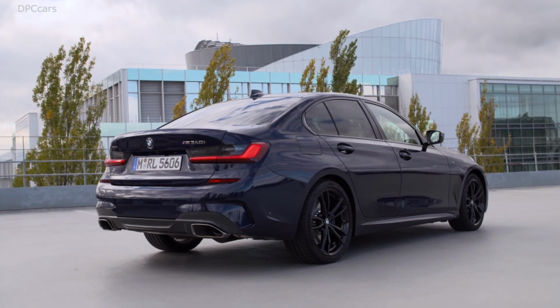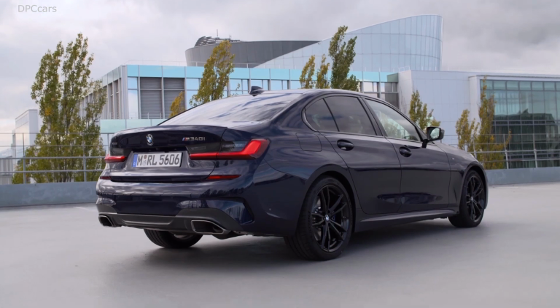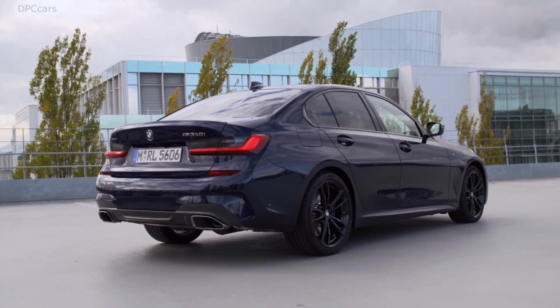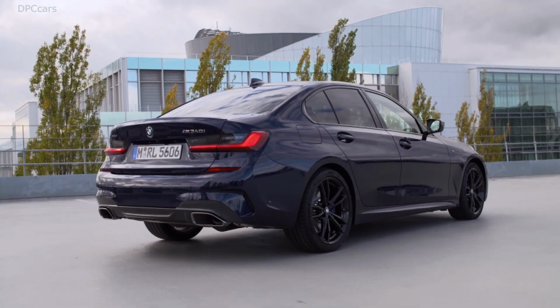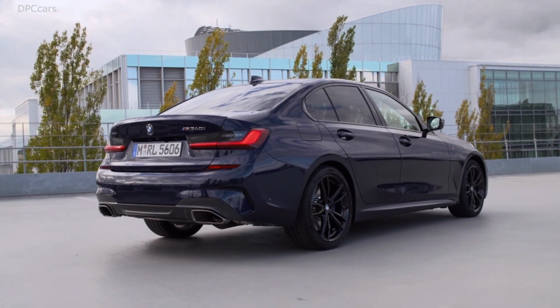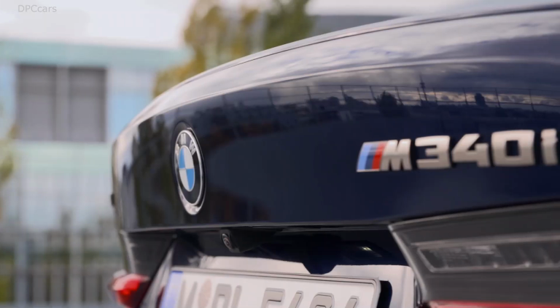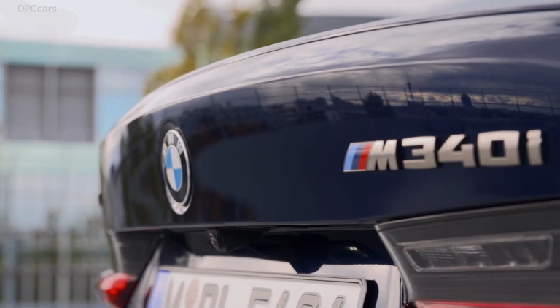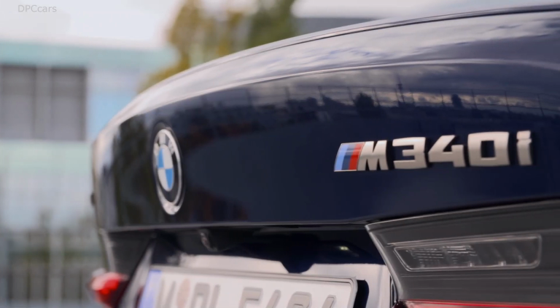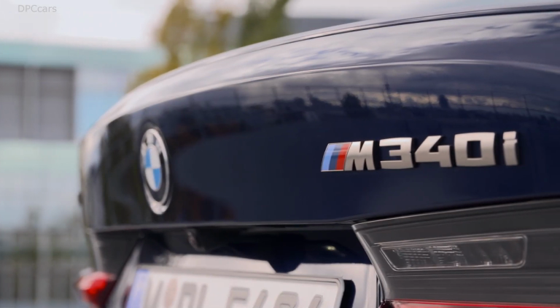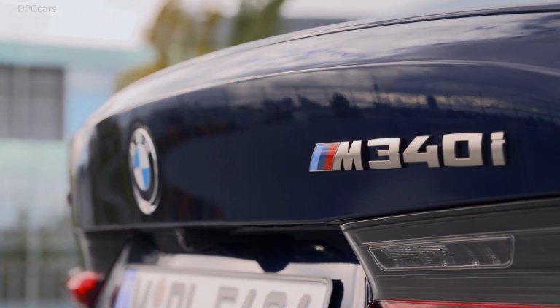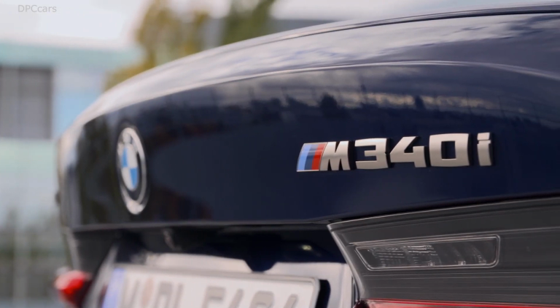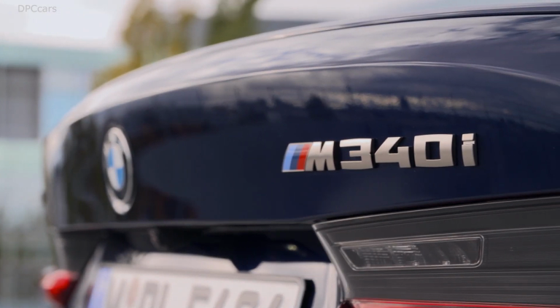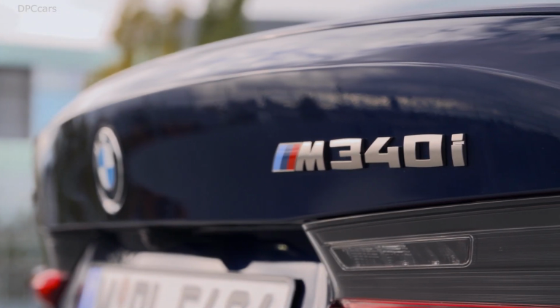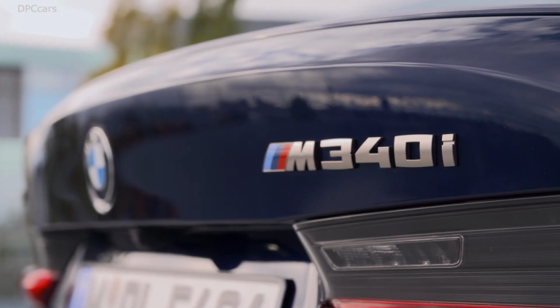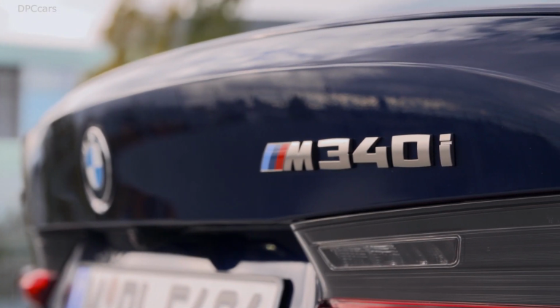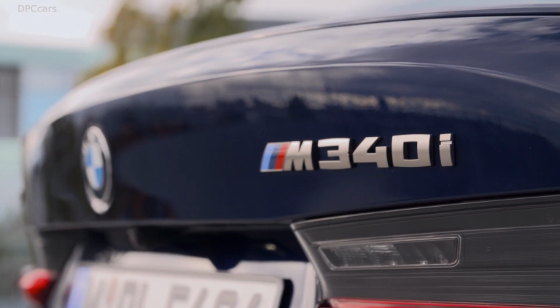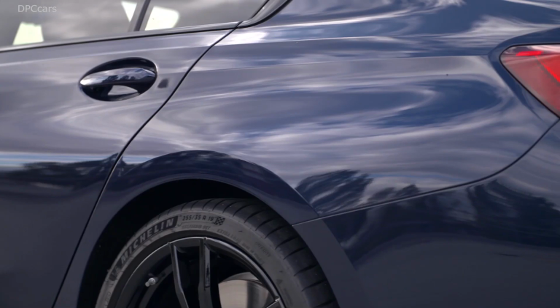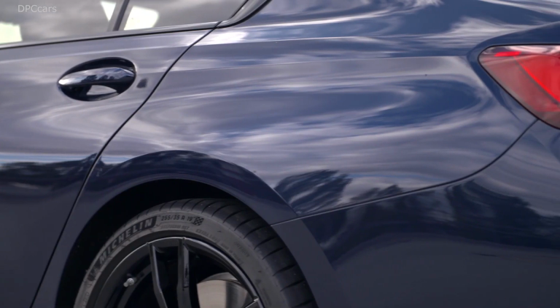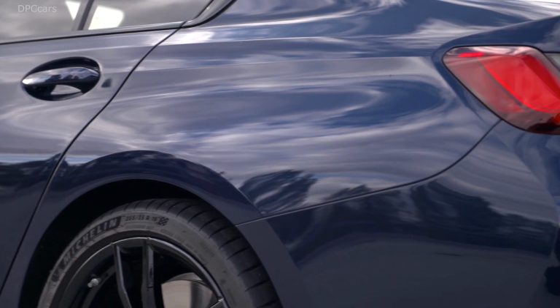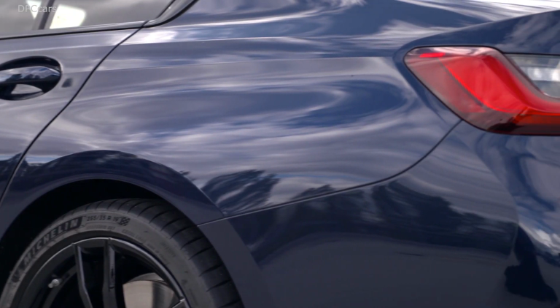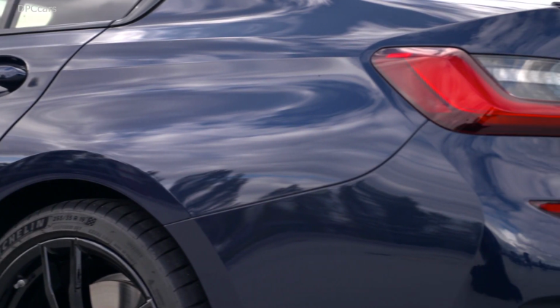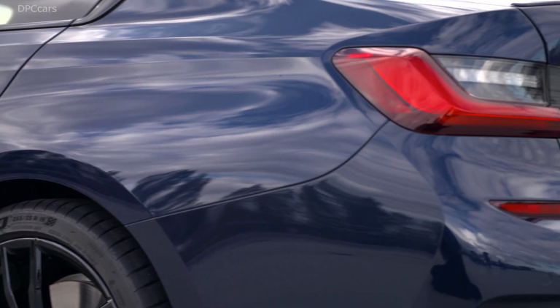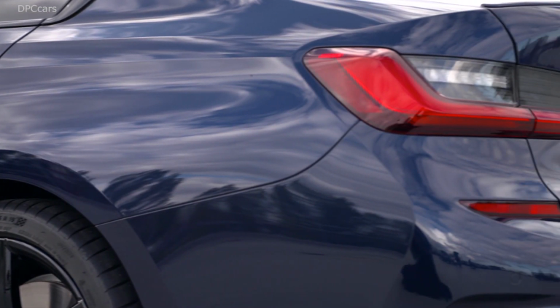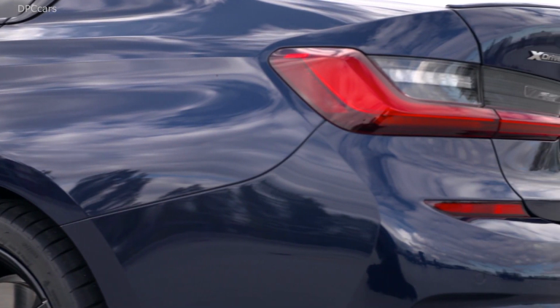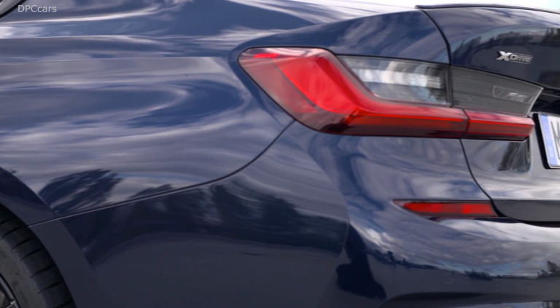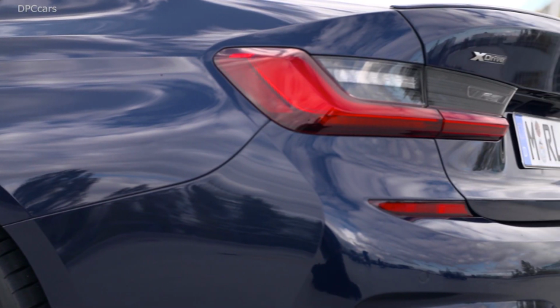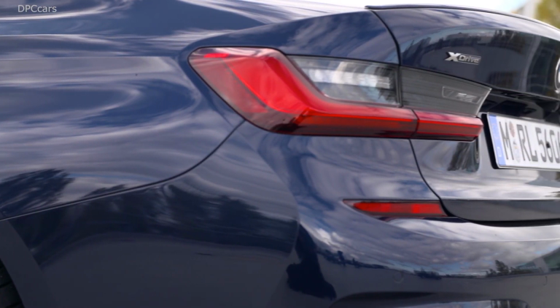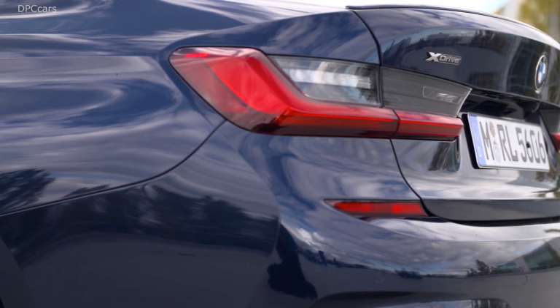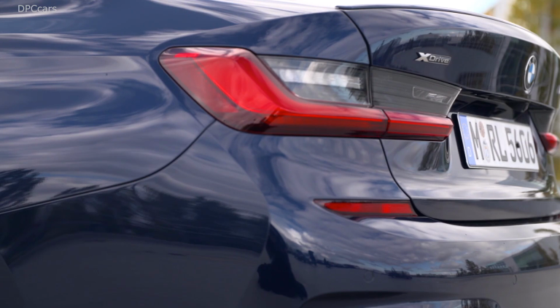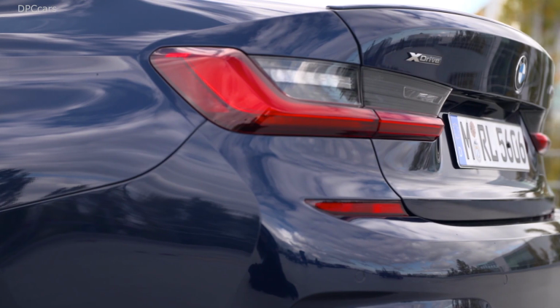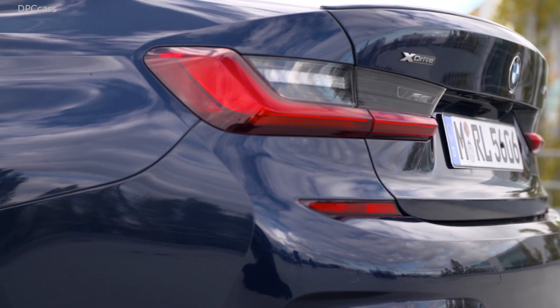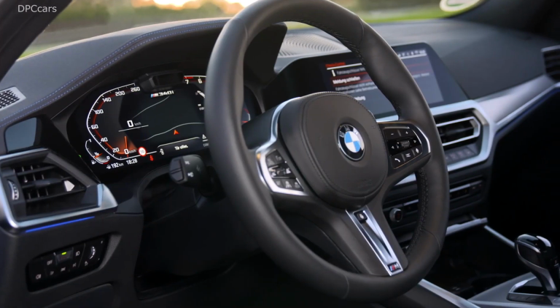Introducing the new 2020 BMW 3 Series M340i xDrive.